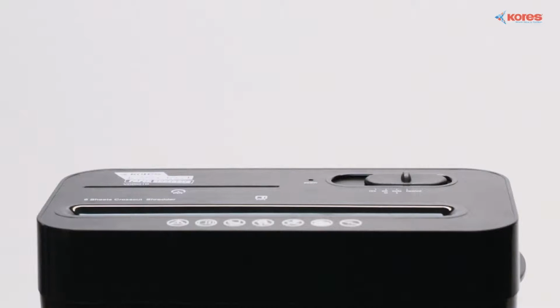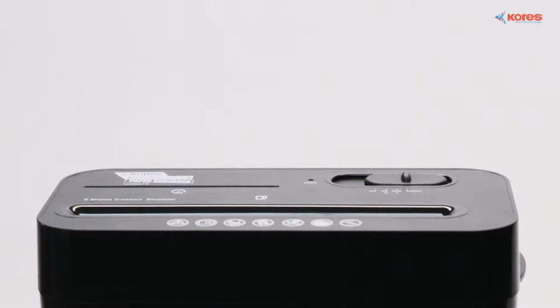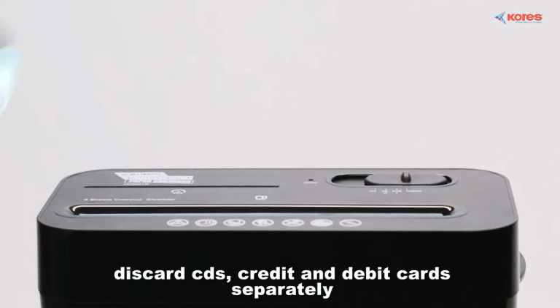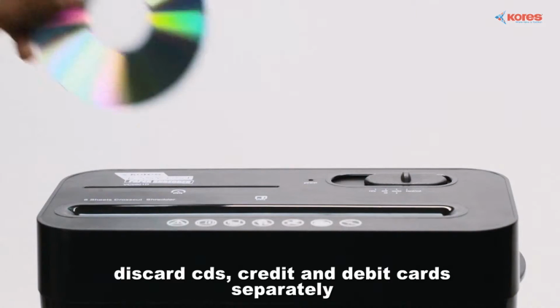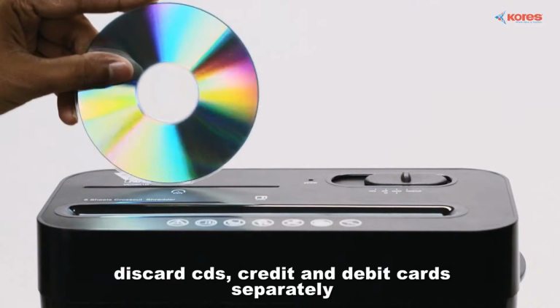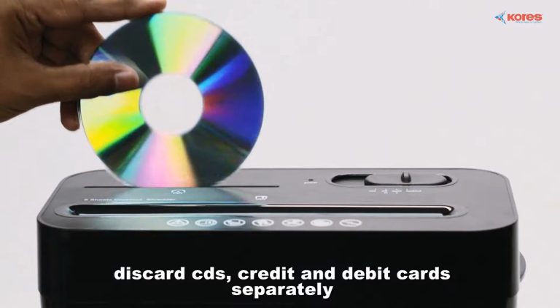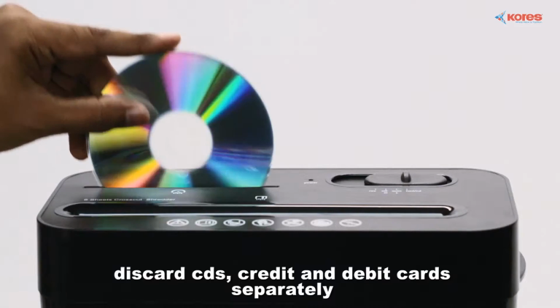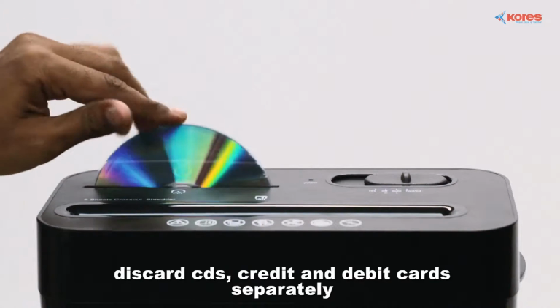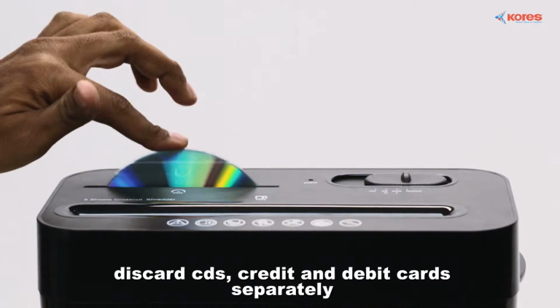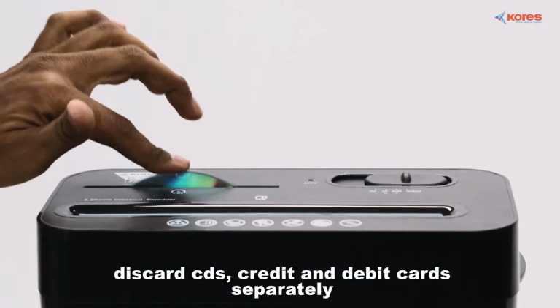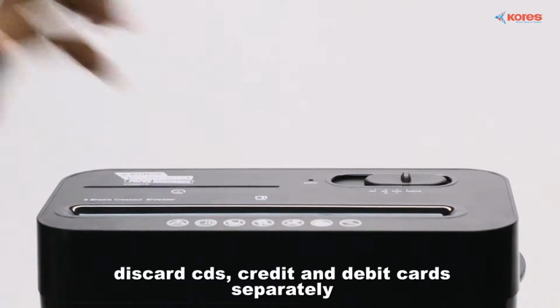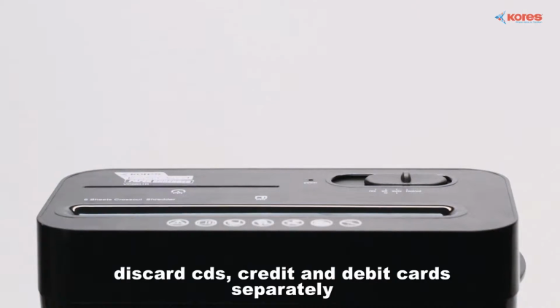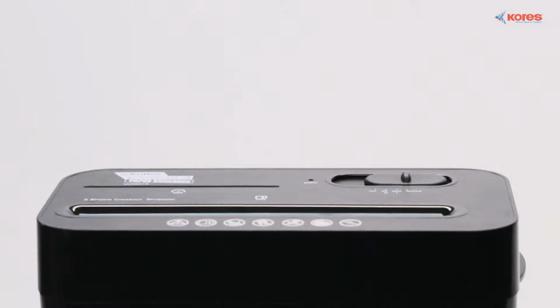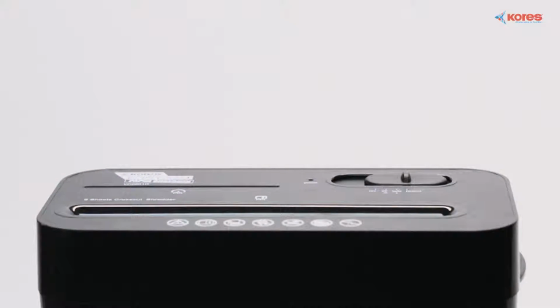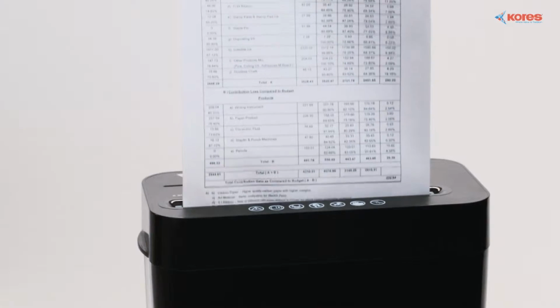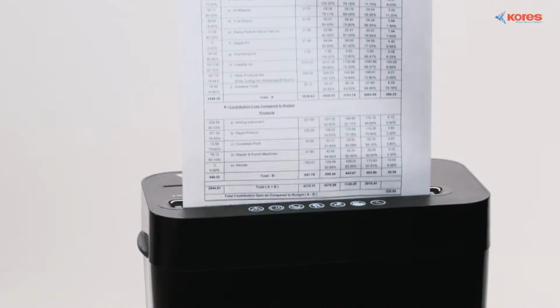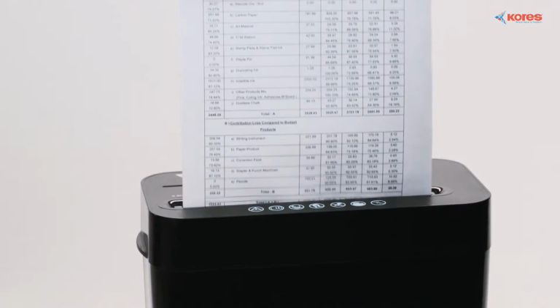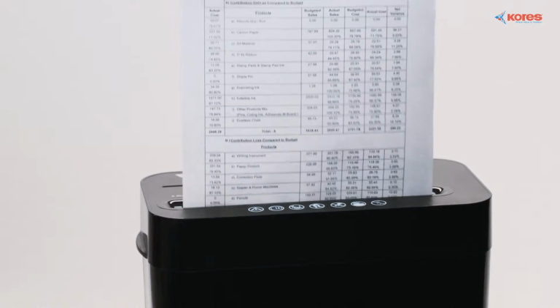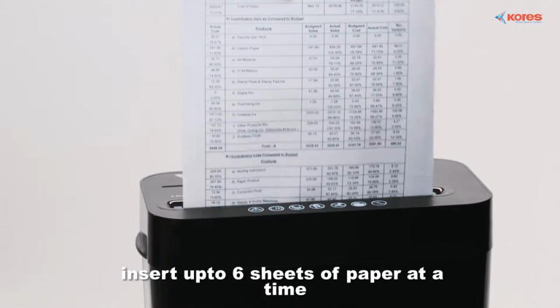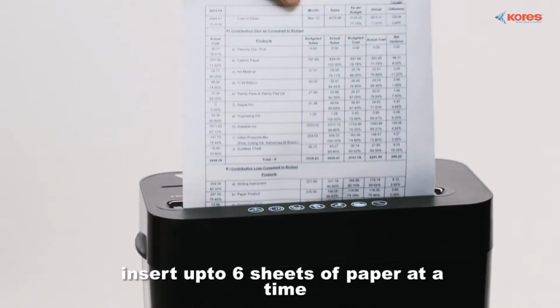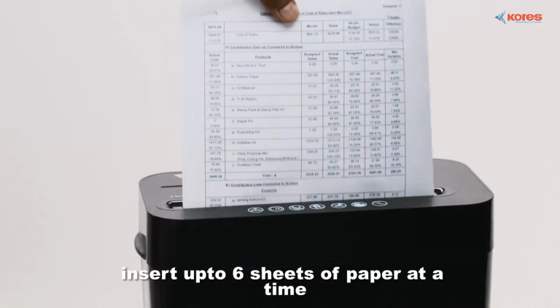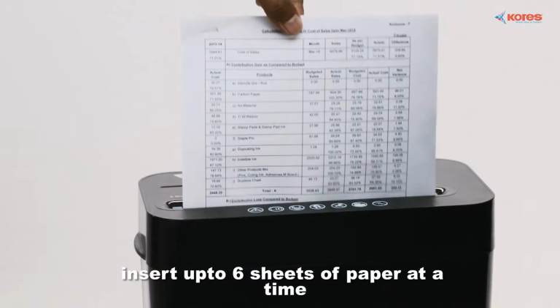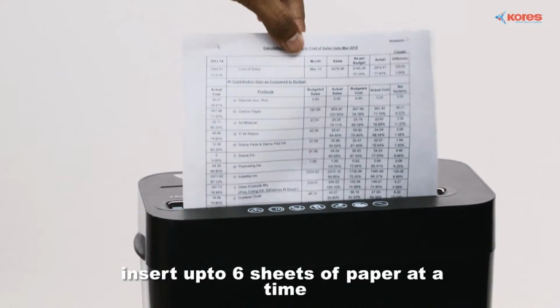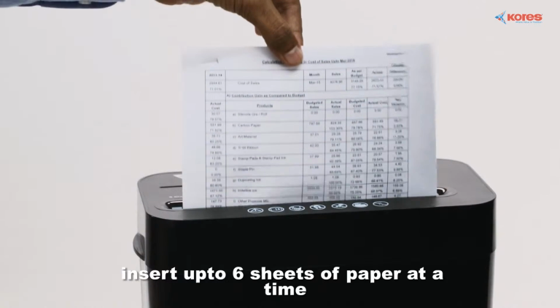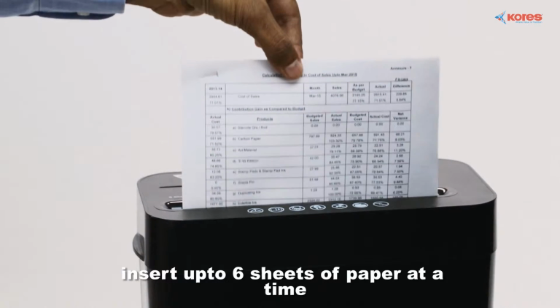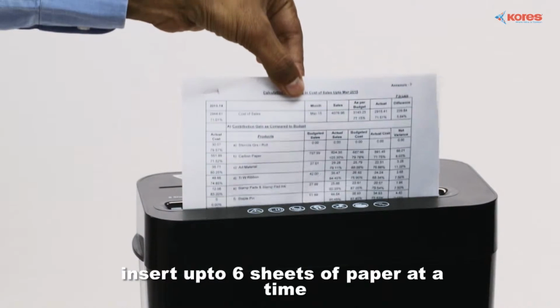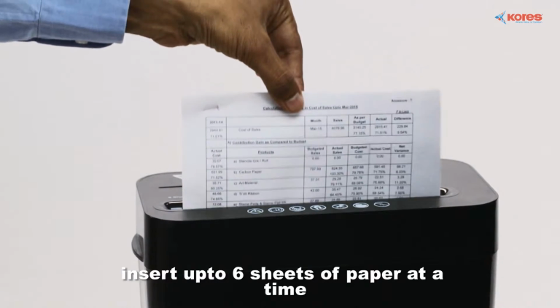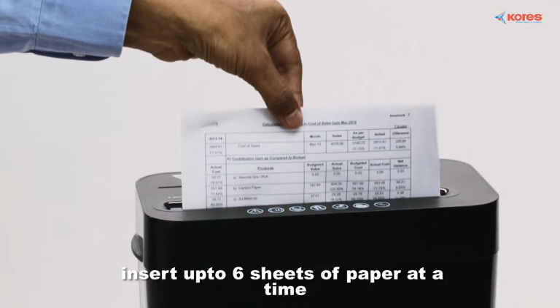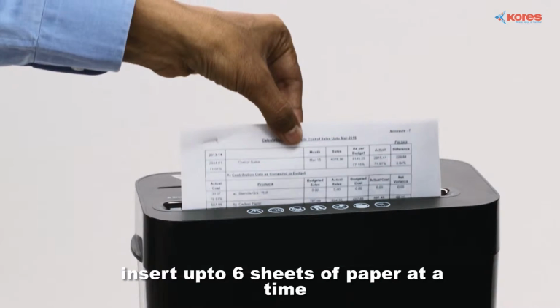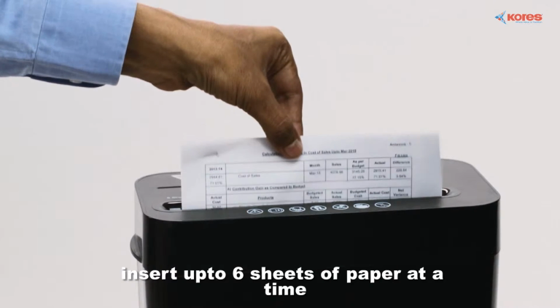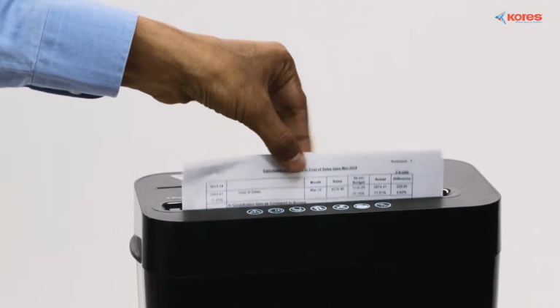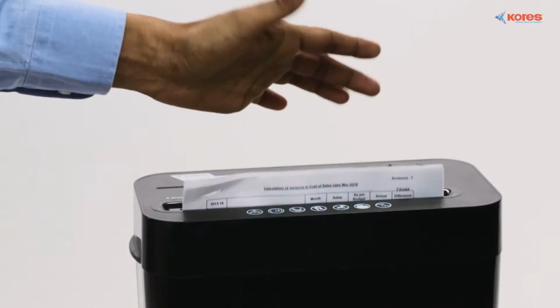Discard CDs, credit and debit cards in a separate slot, and insert up to six sheets of paper at a time.